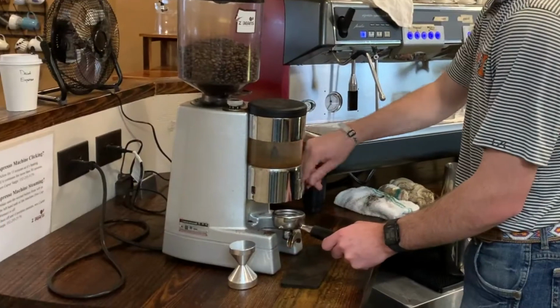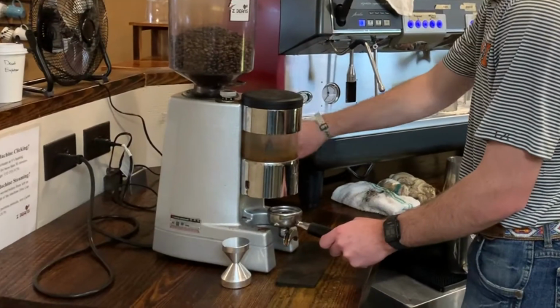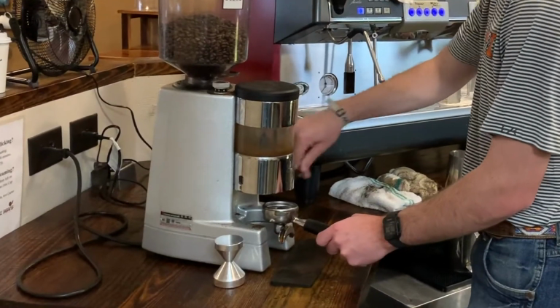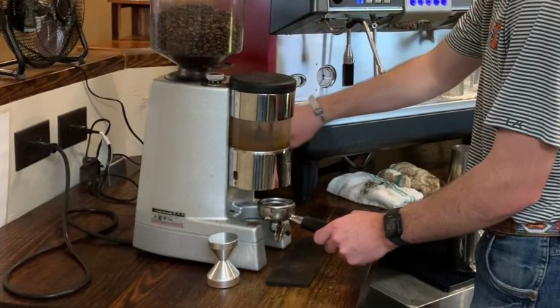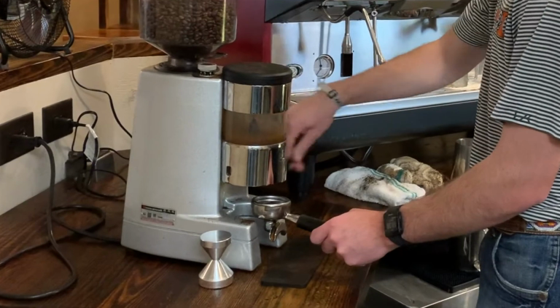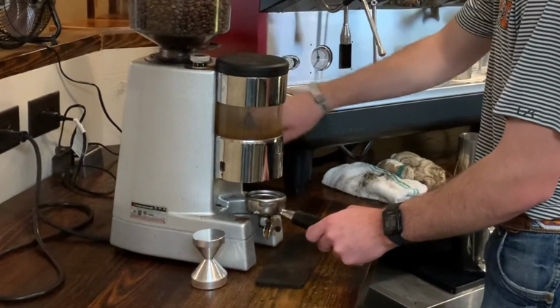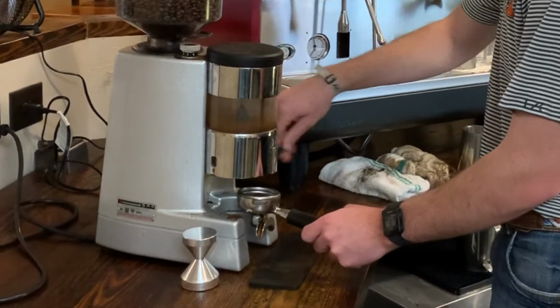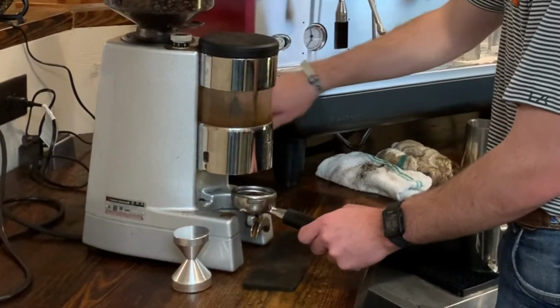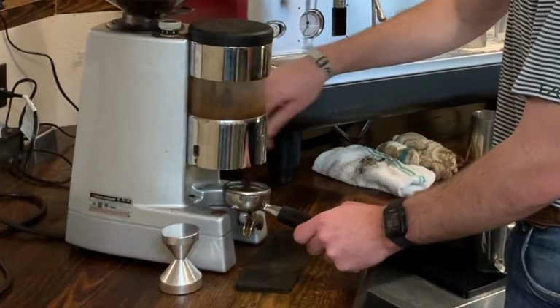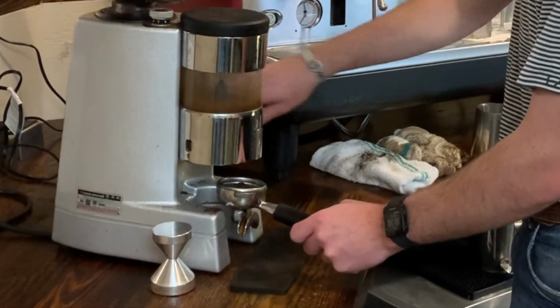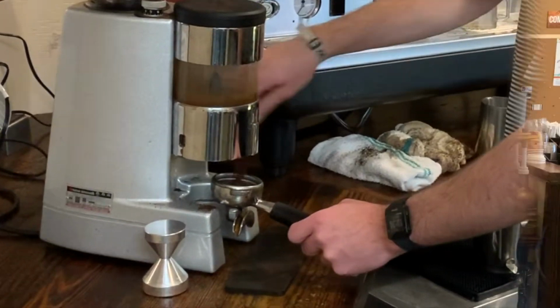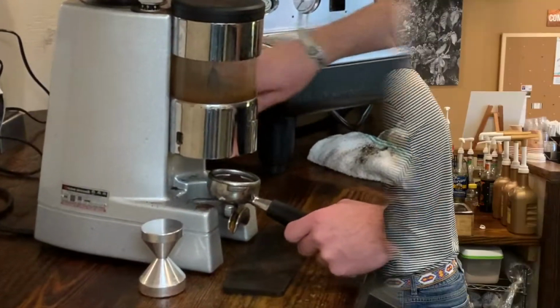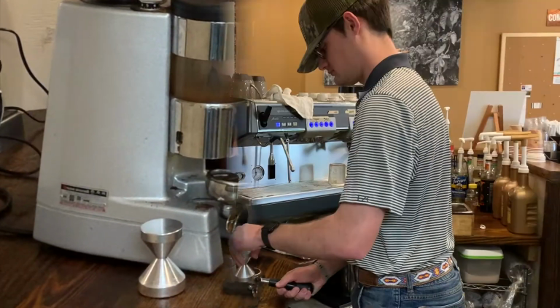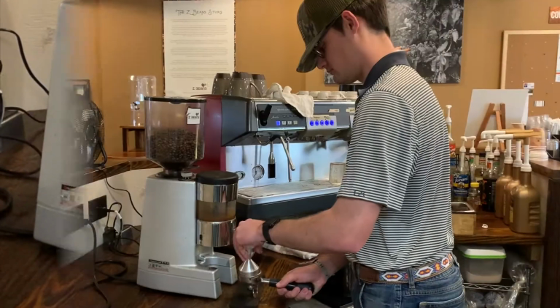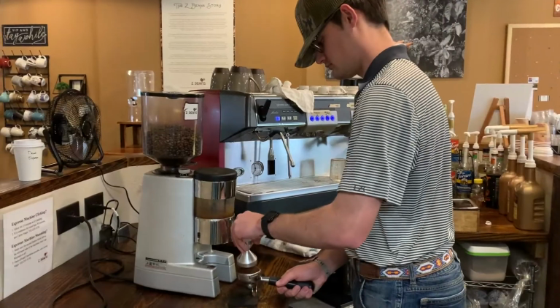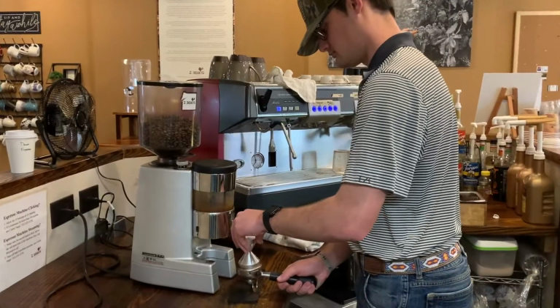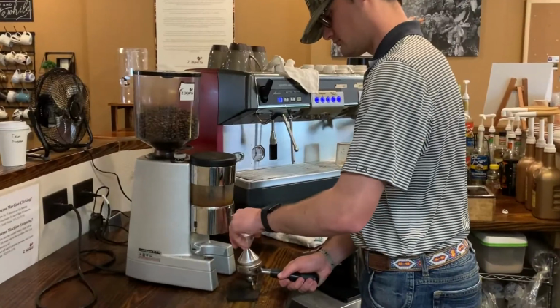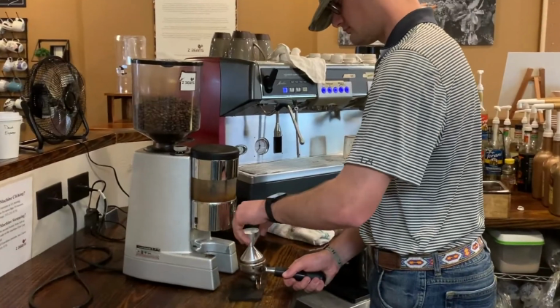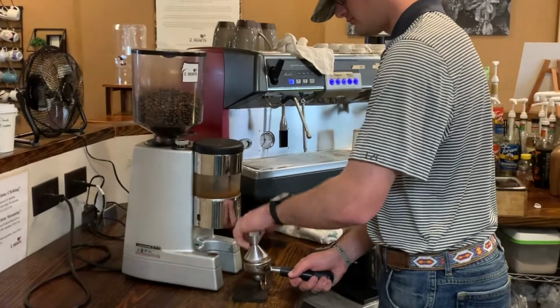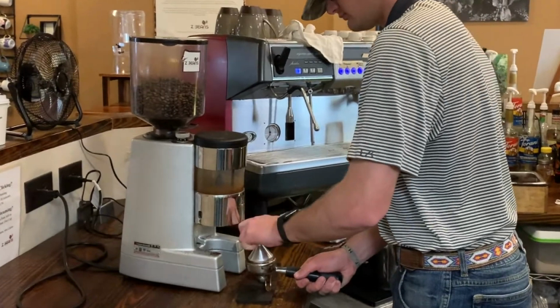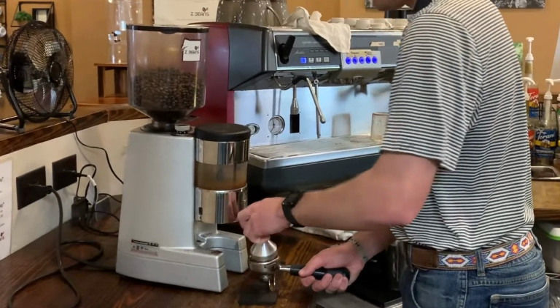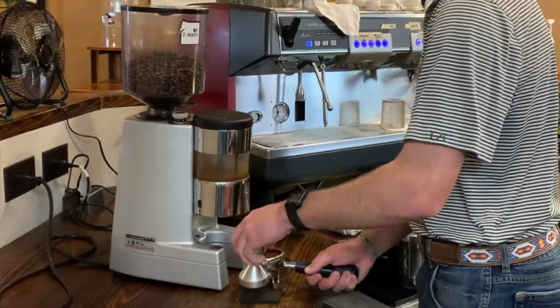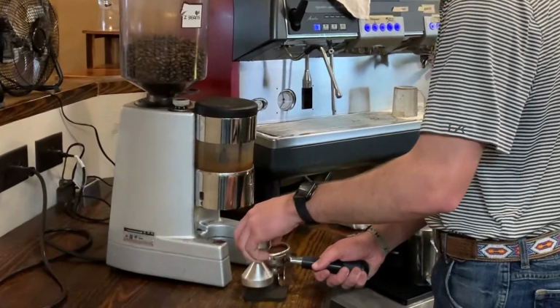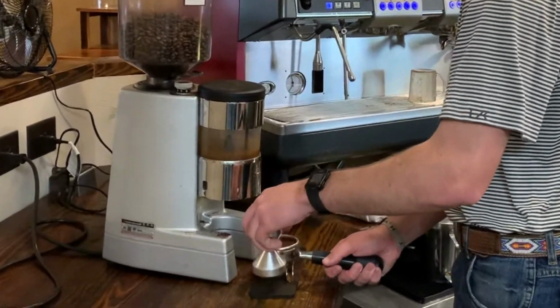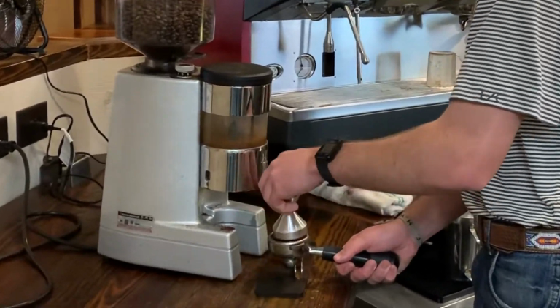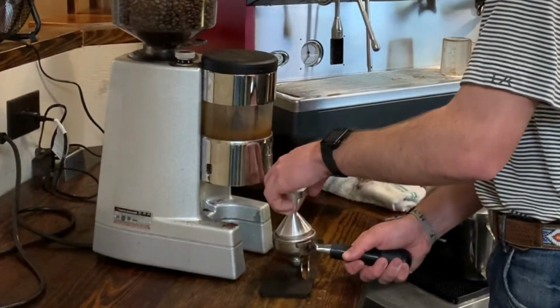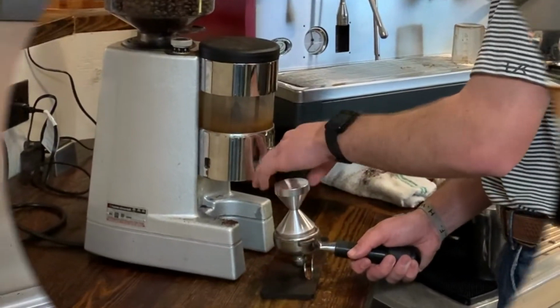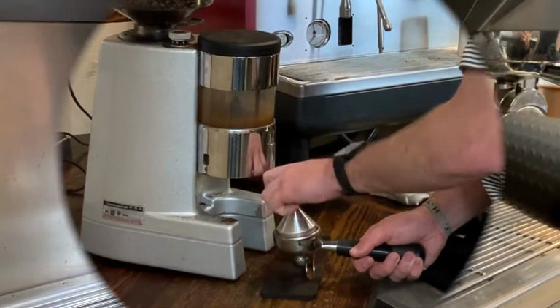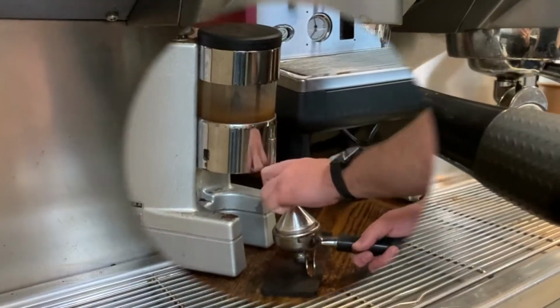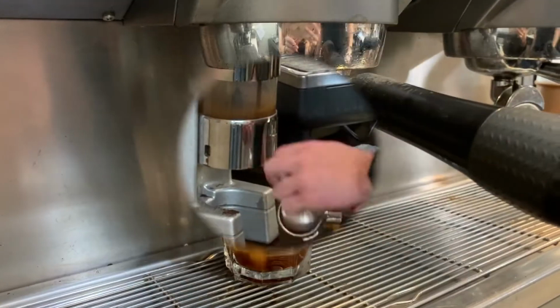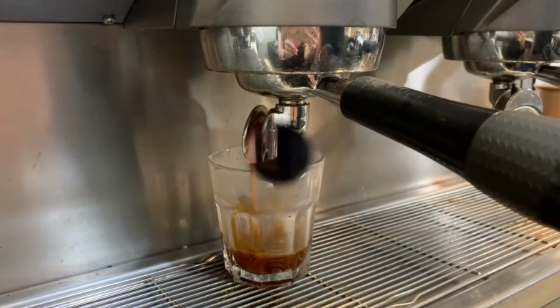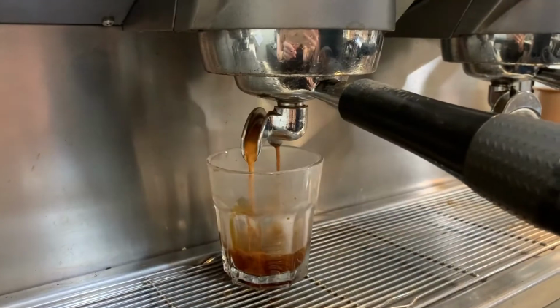When you pull your shot of espresso, you want to use a fine grind and tamp it together to create a nice, bold flavor.